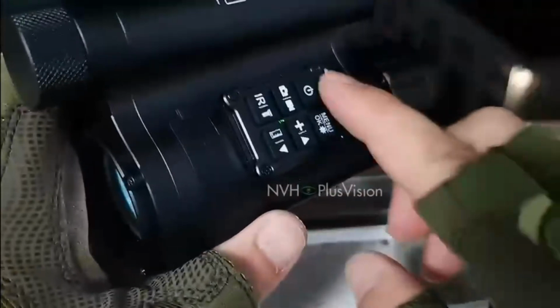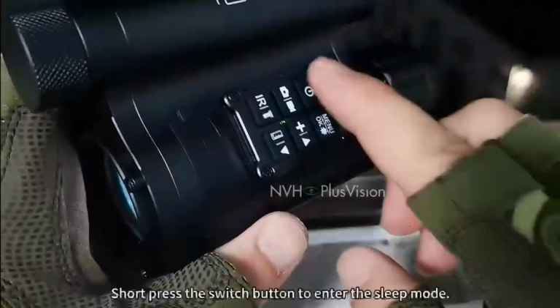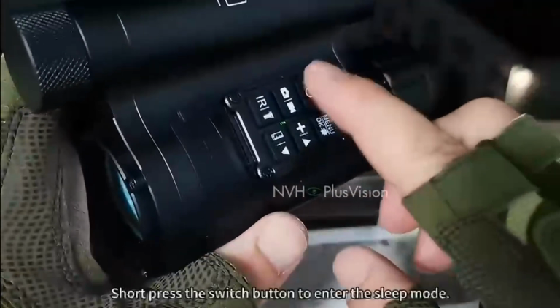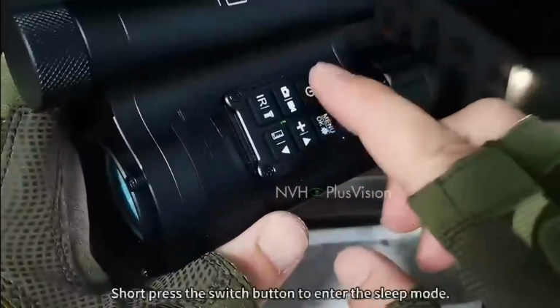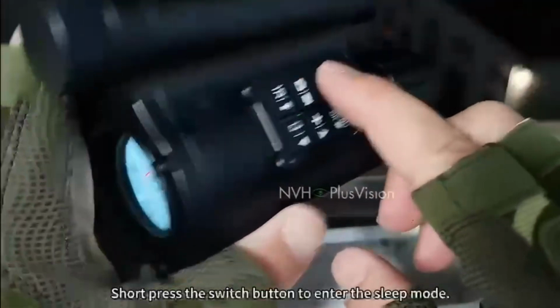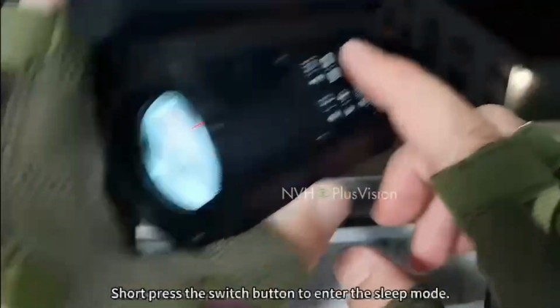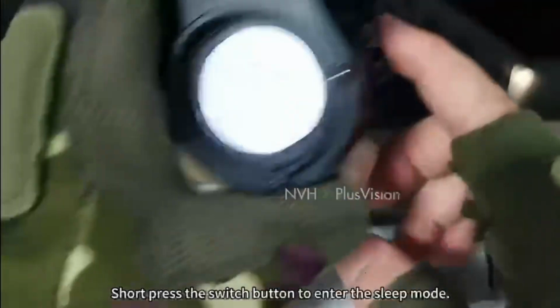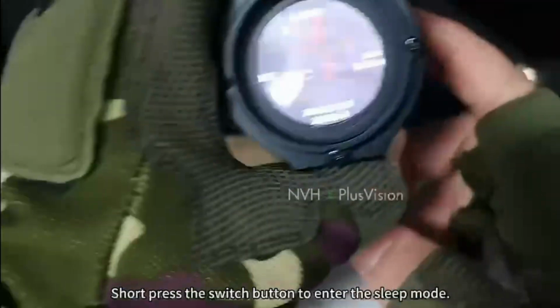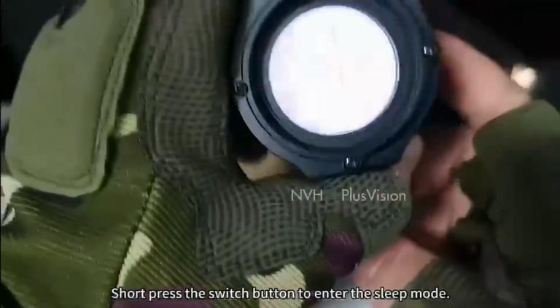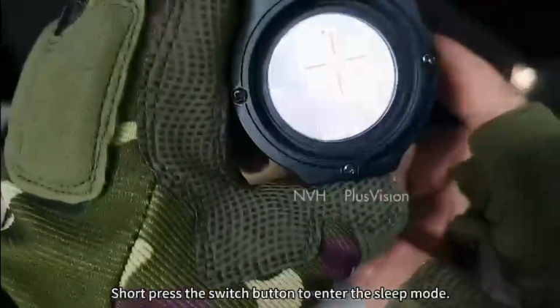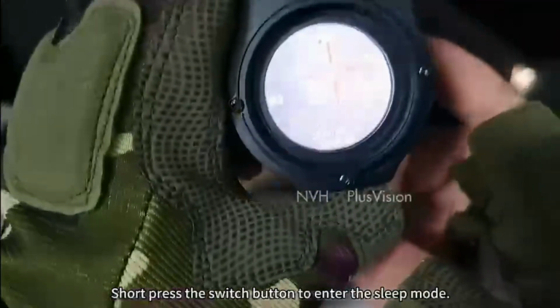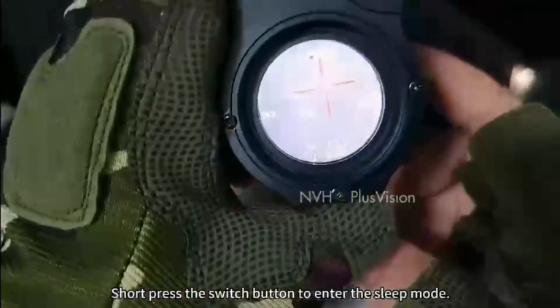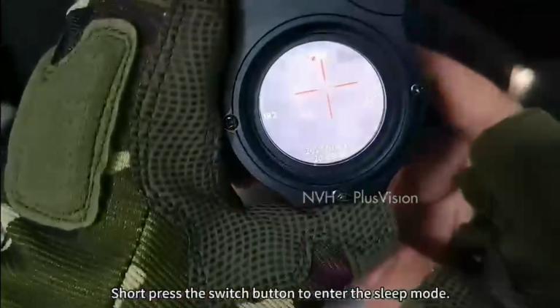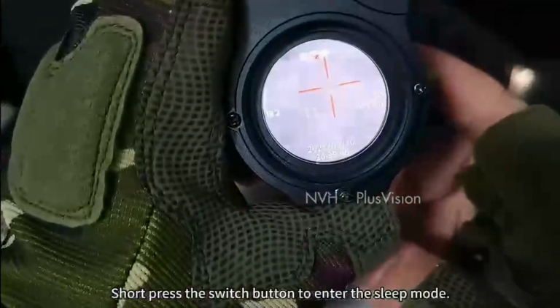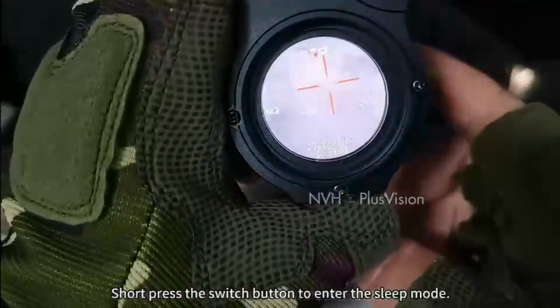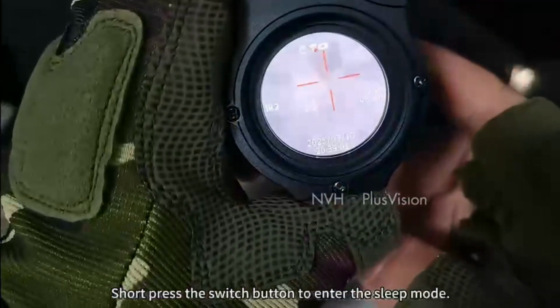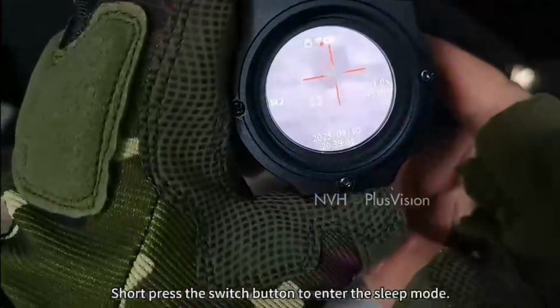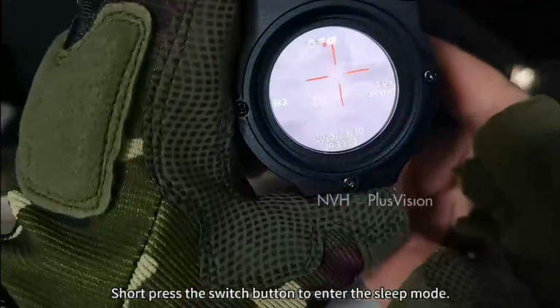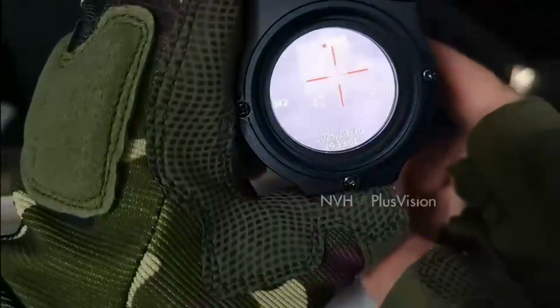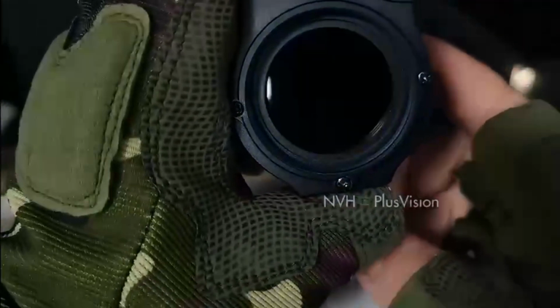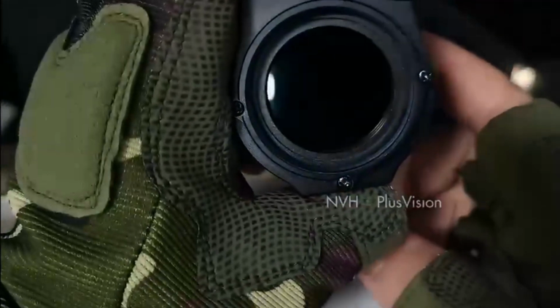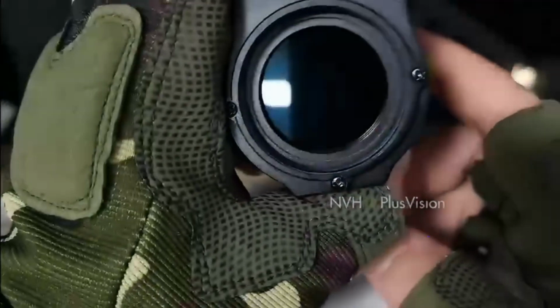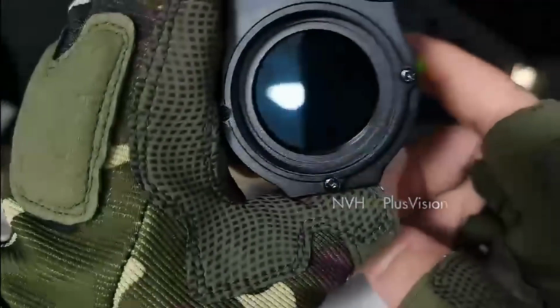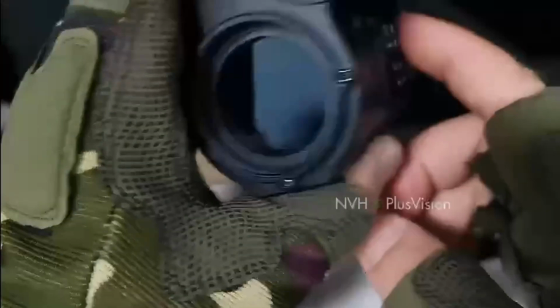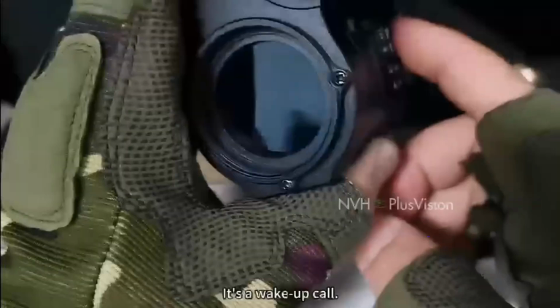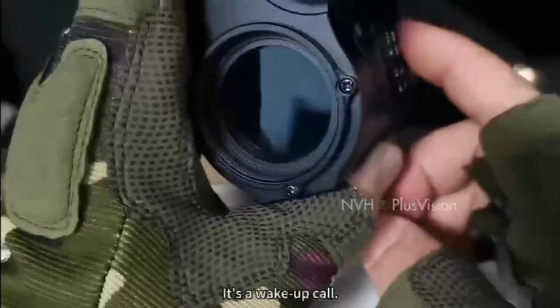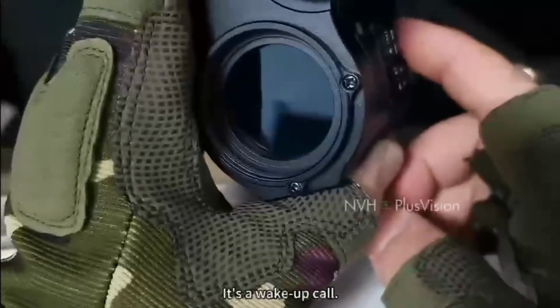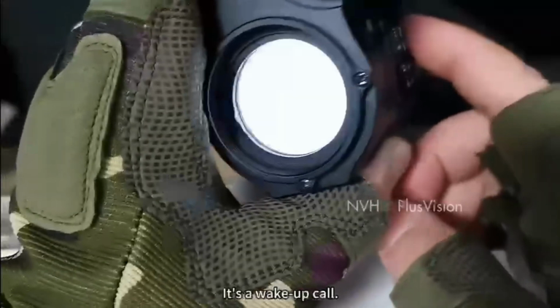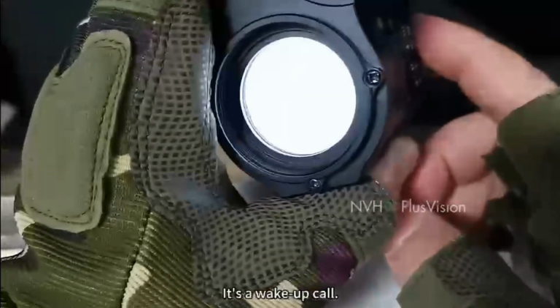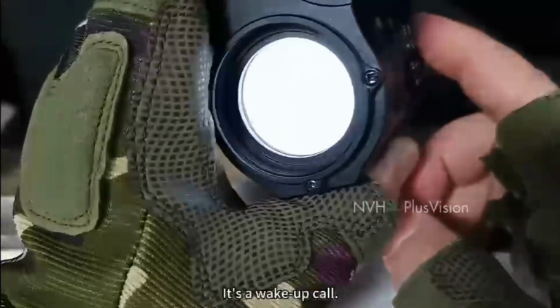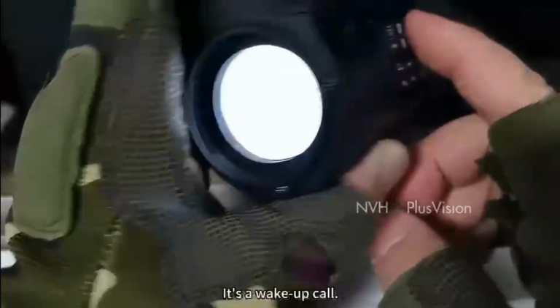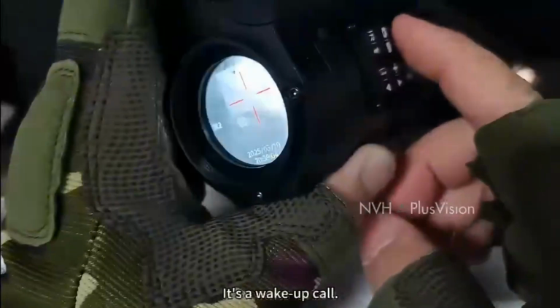Short press the switch button to enter sleep mode, and press it again as a wake-up call.